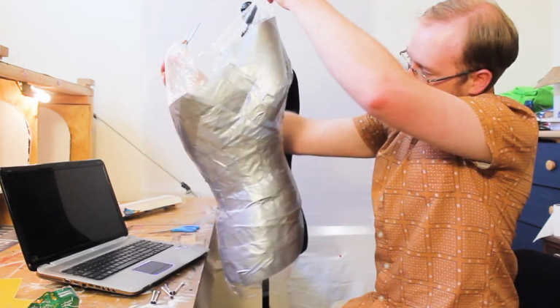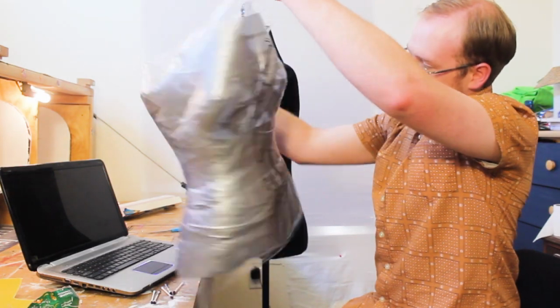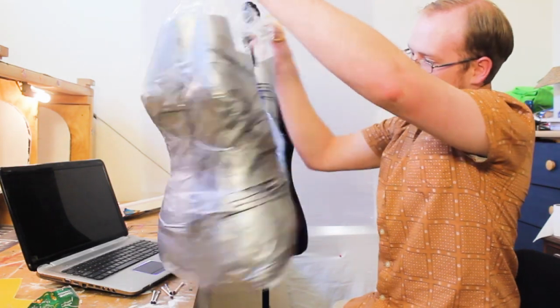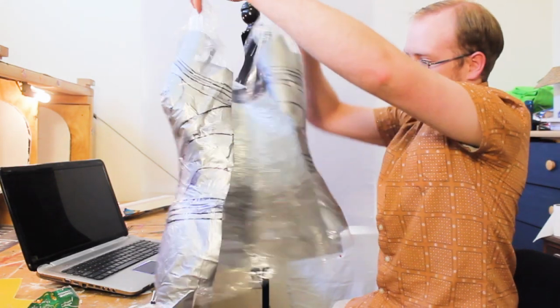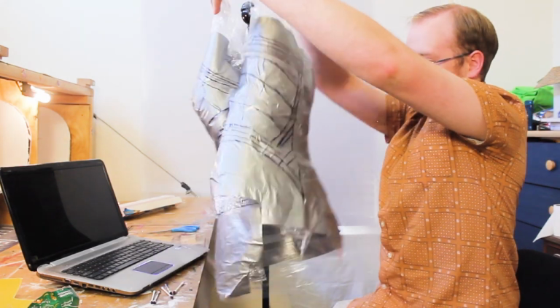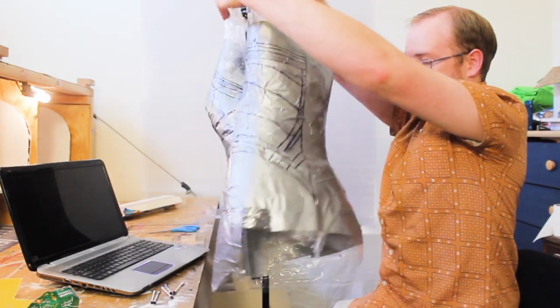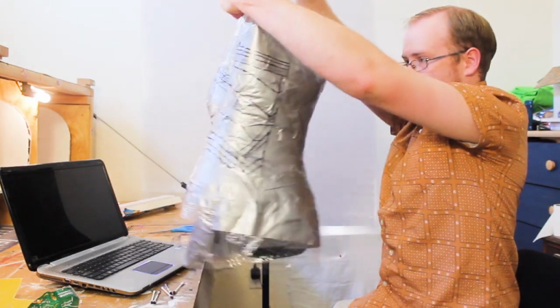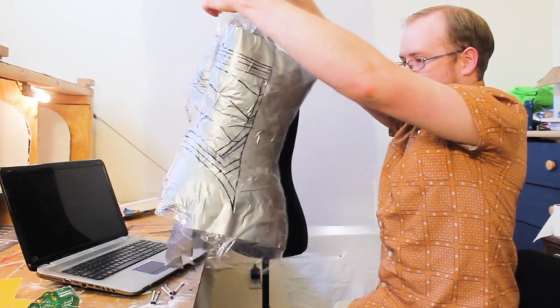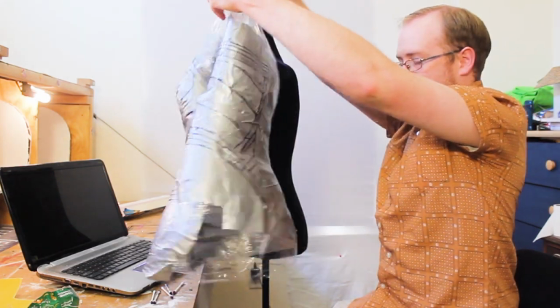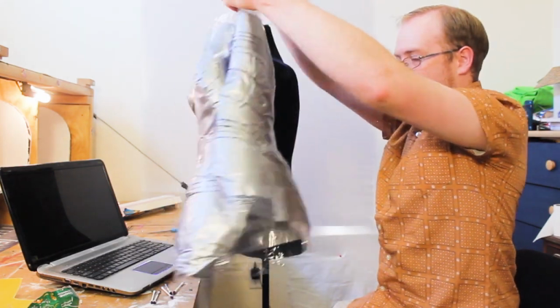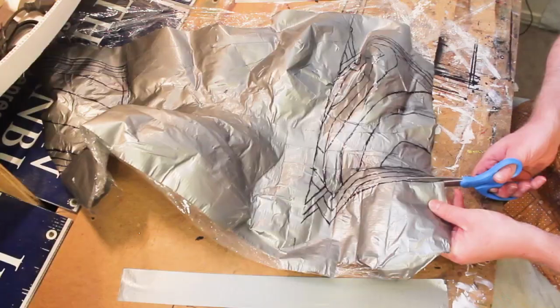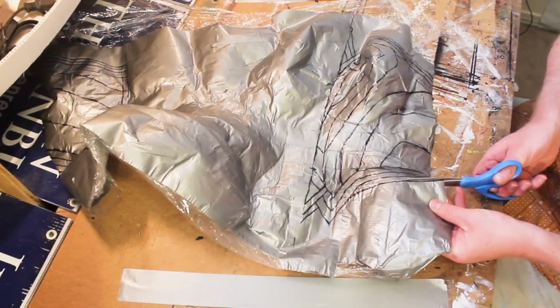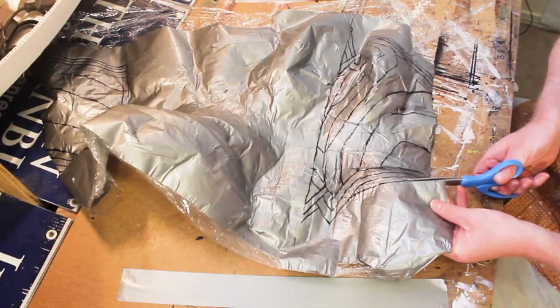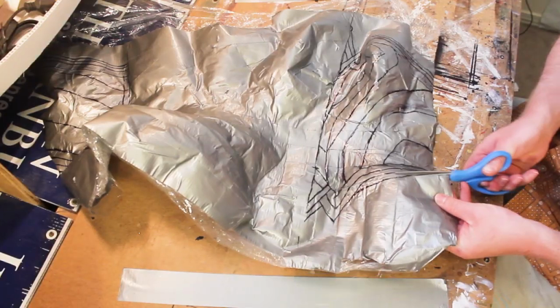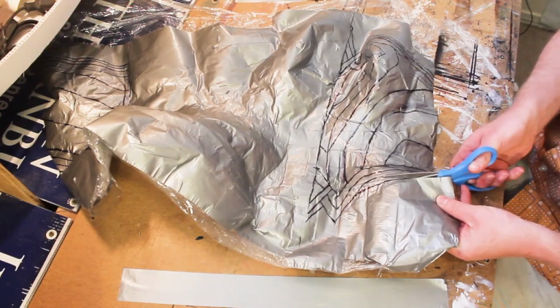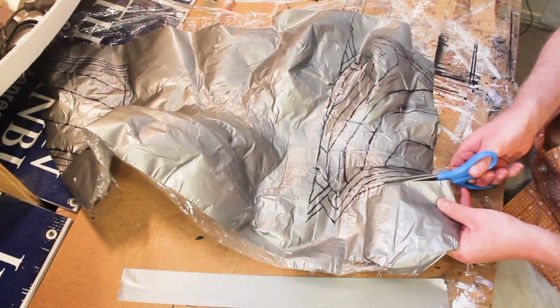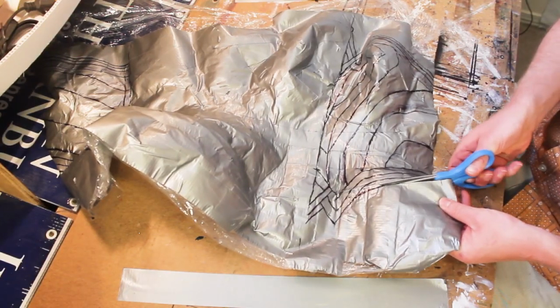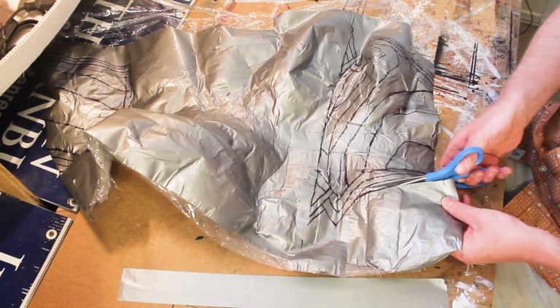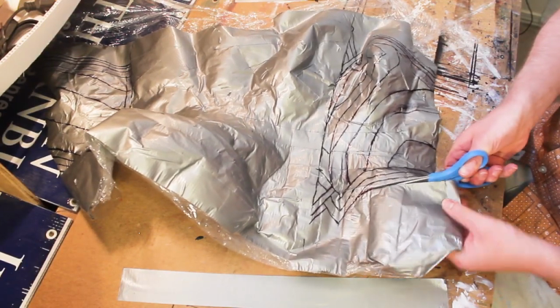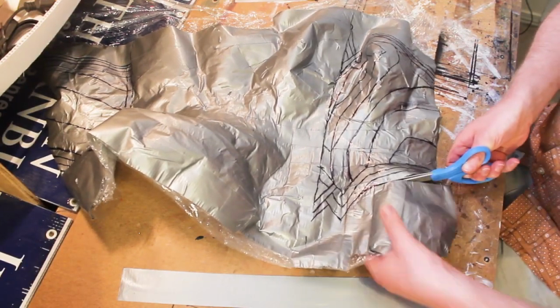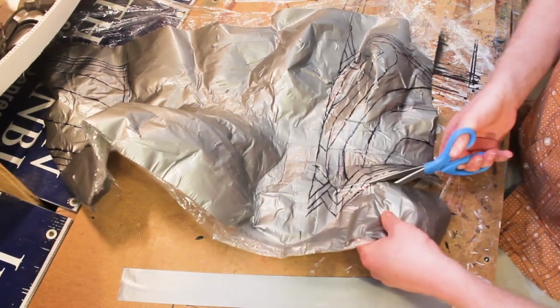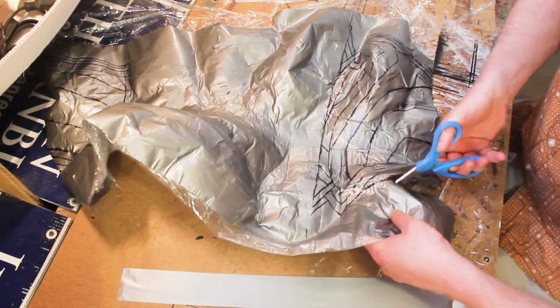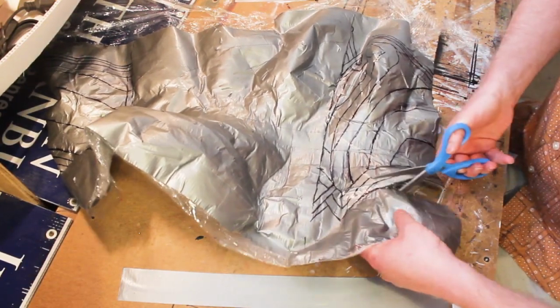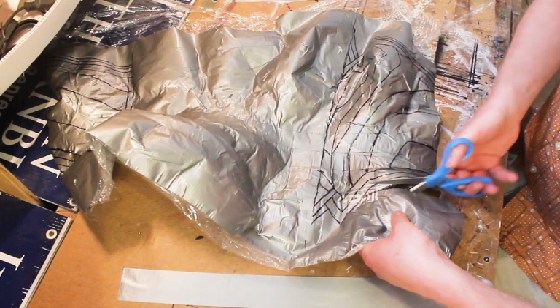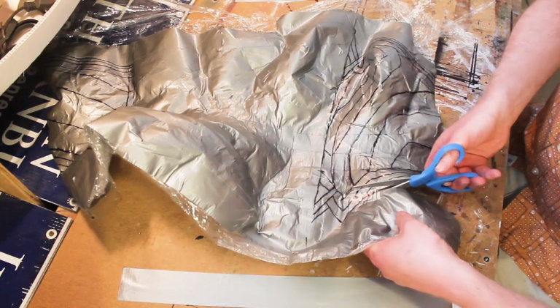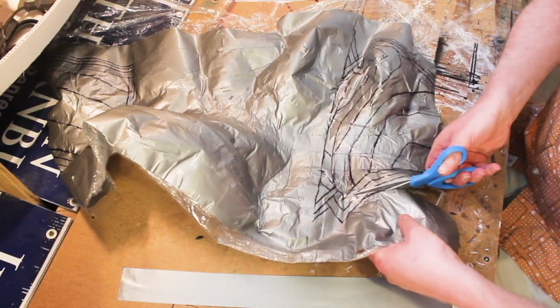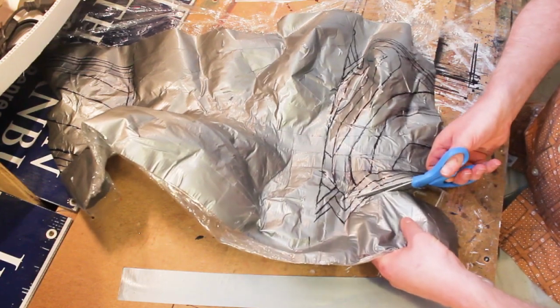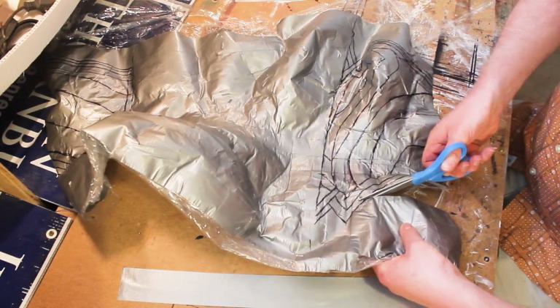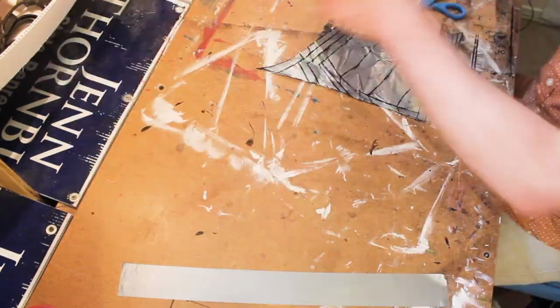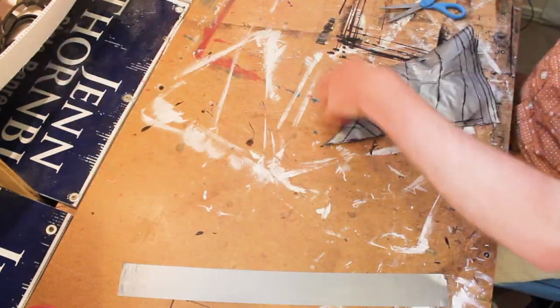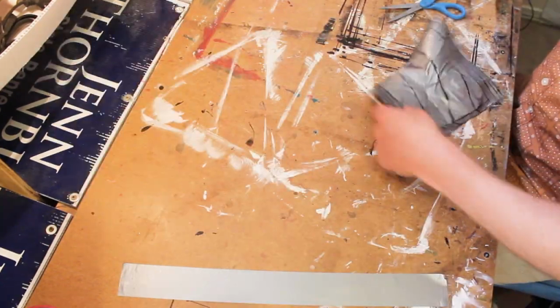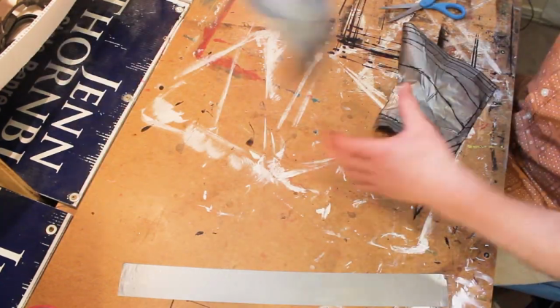Now that the tape's off the form, let's trim off all the stuff we don't need. In the end, you should wind up with two pieces — a front piece and a back piece.